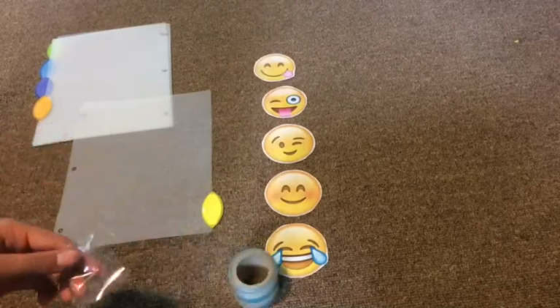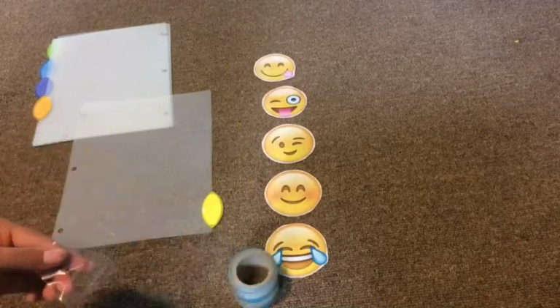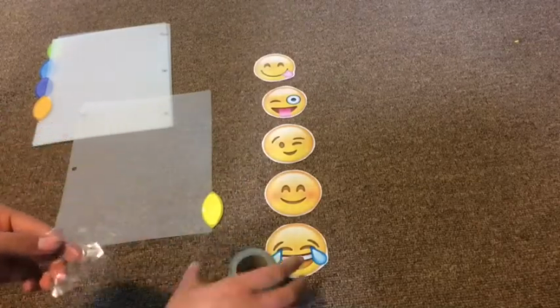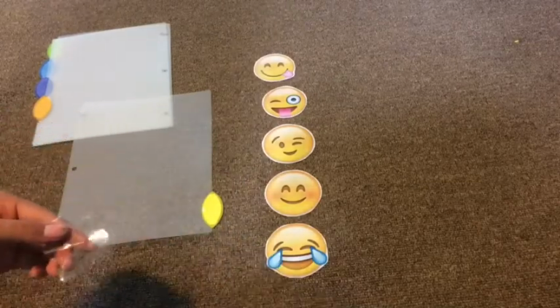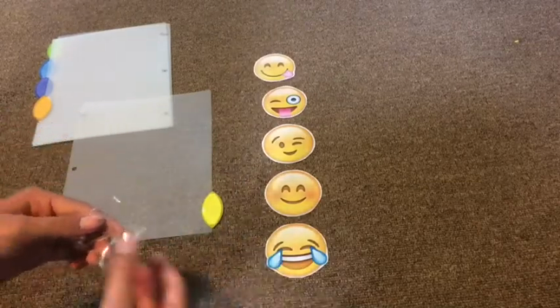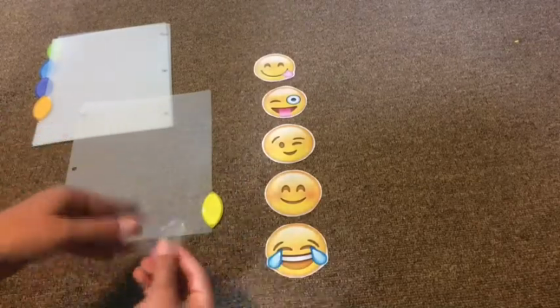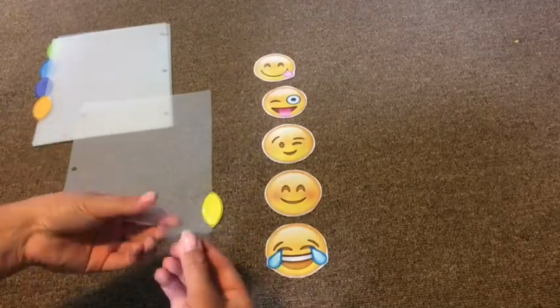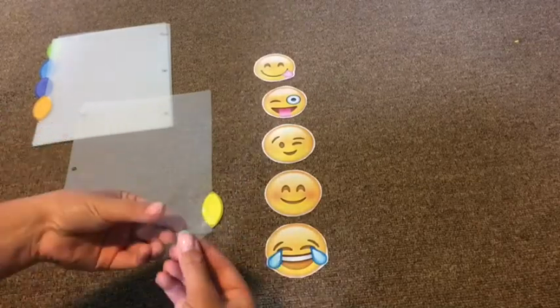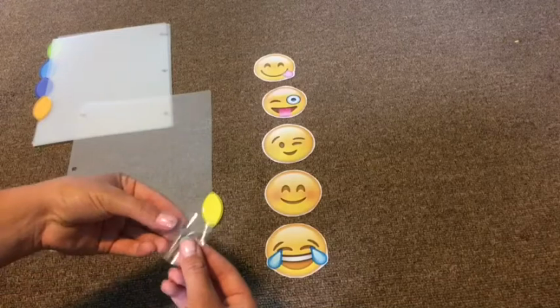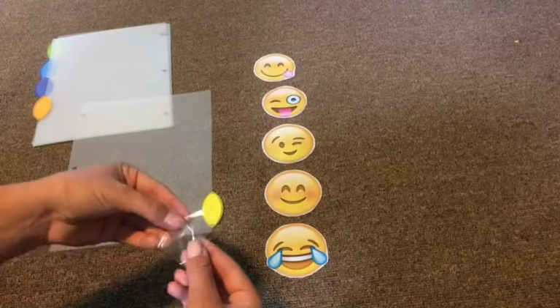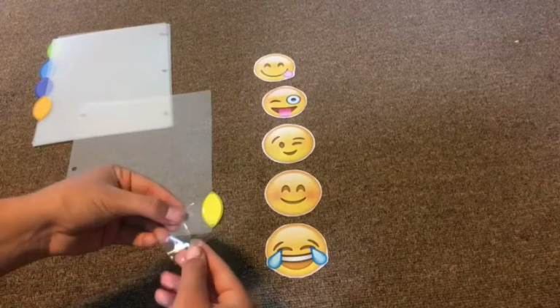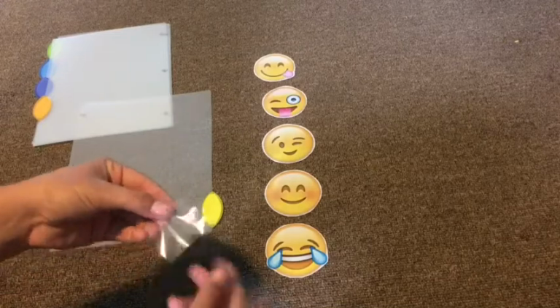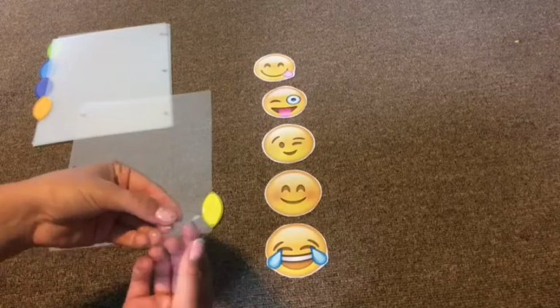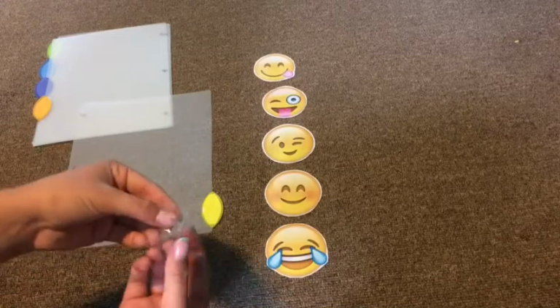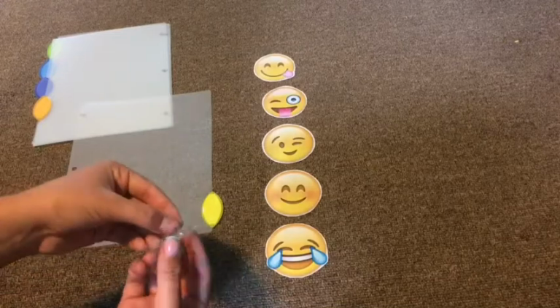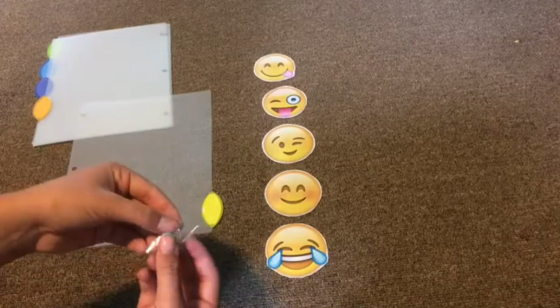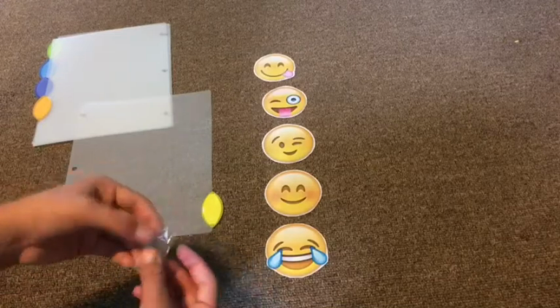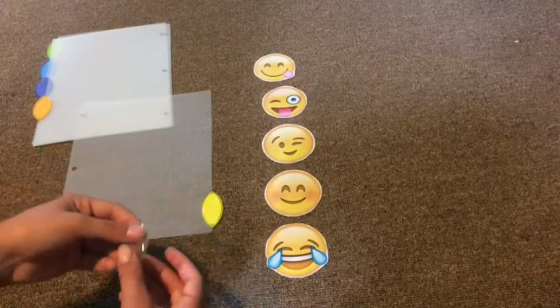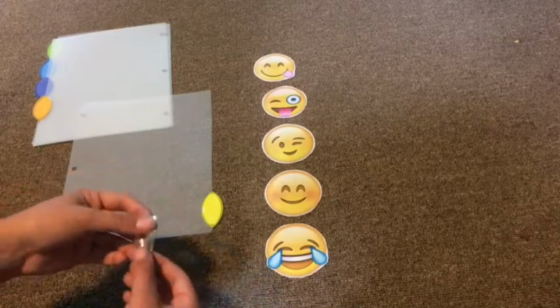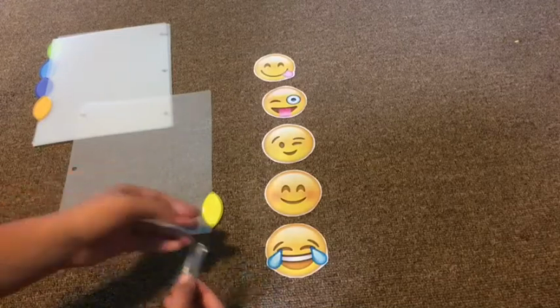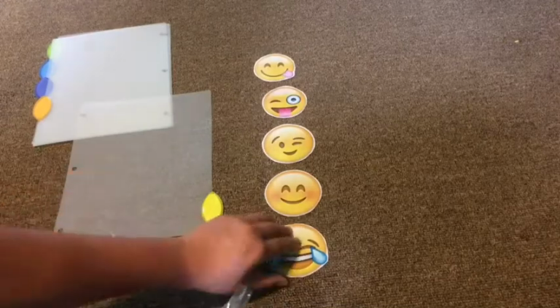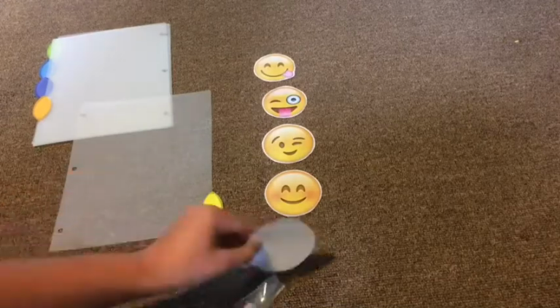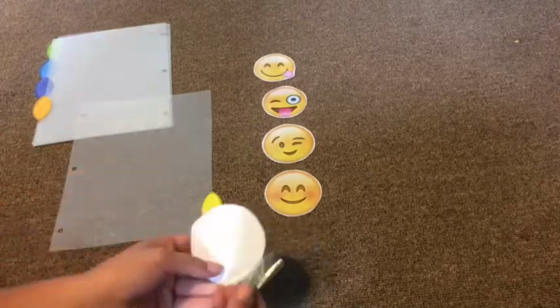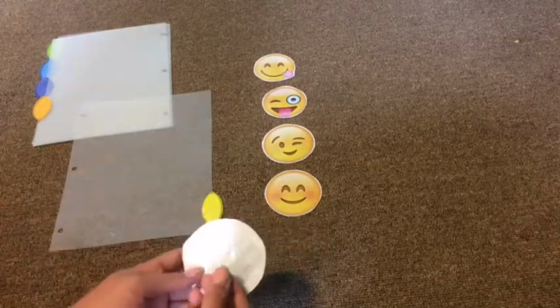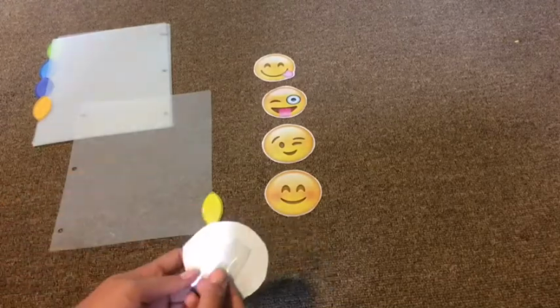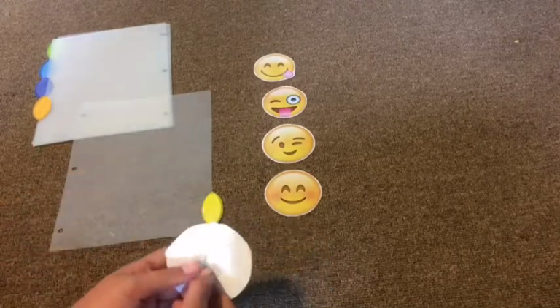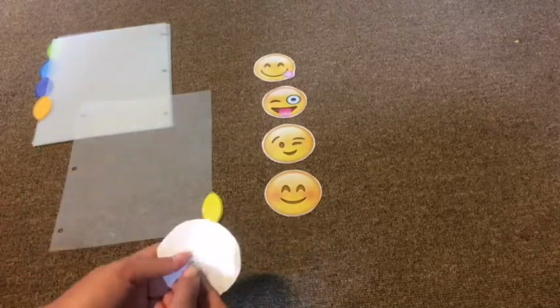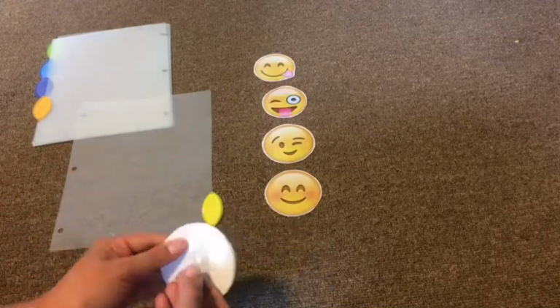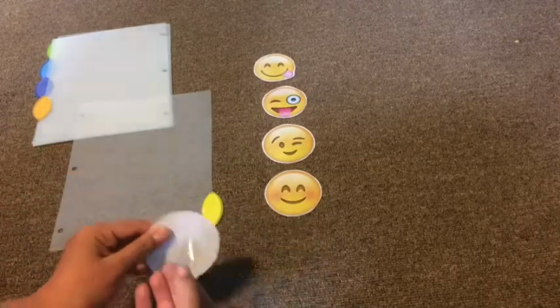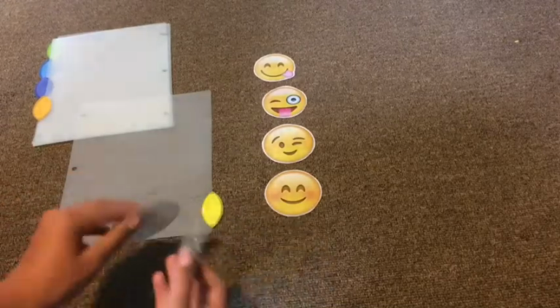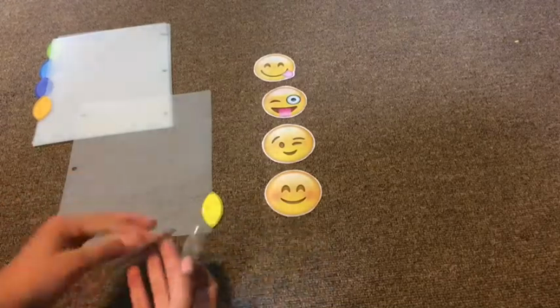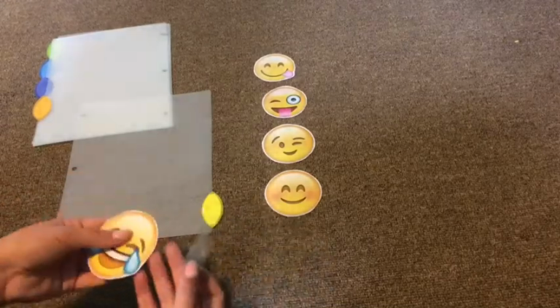That will be the replacement of writing the subject down on paper — it'll just be the emoji face and it's way cuter.